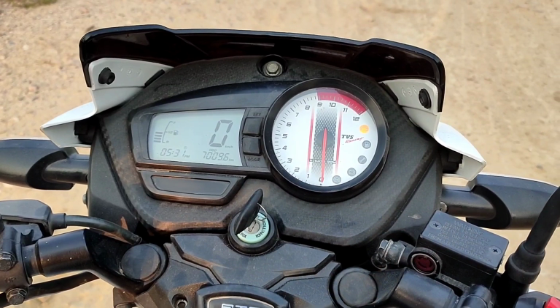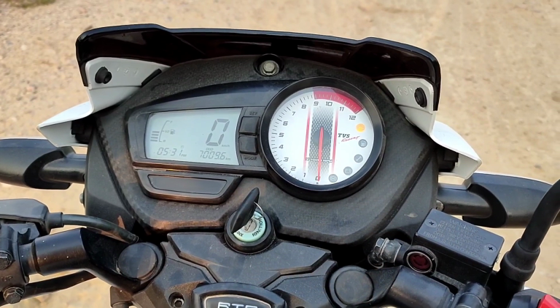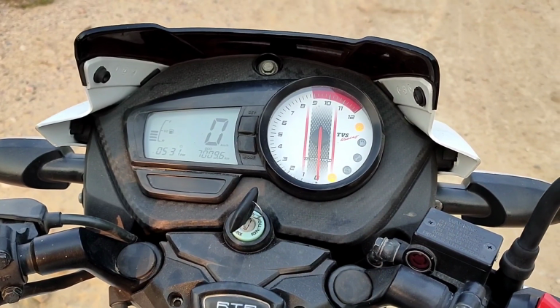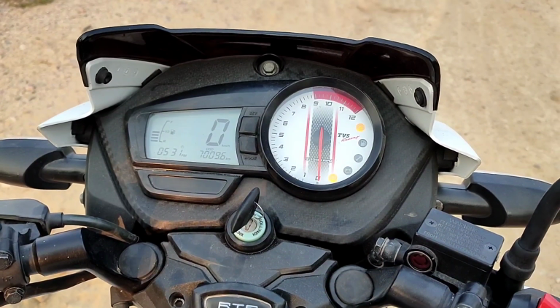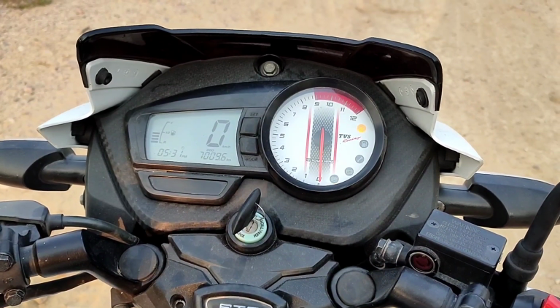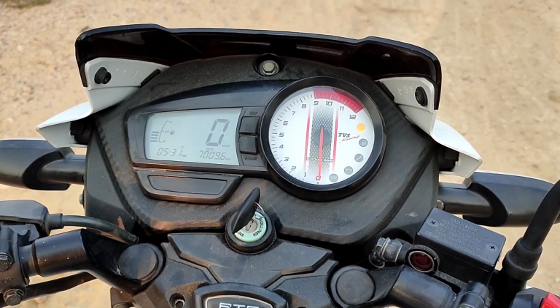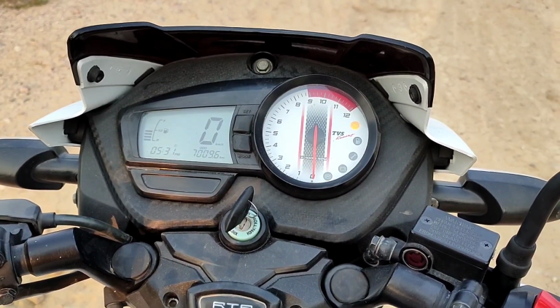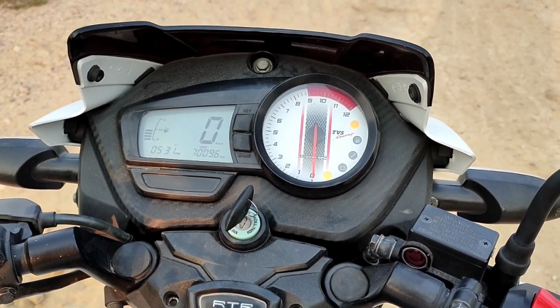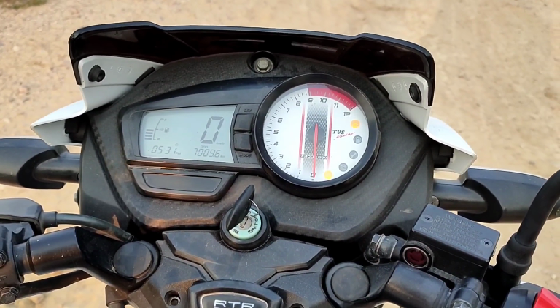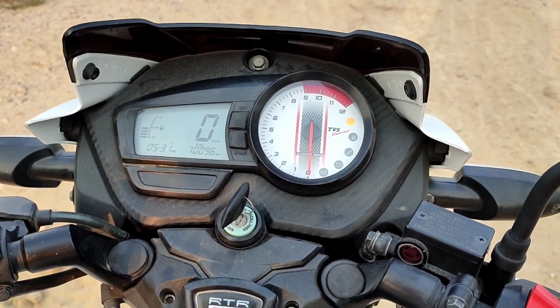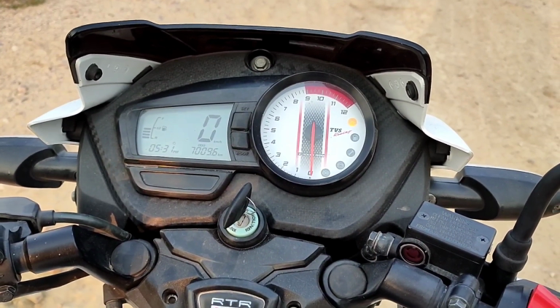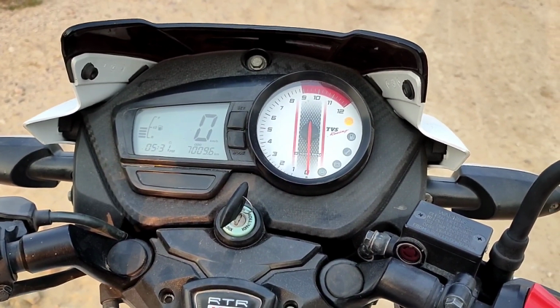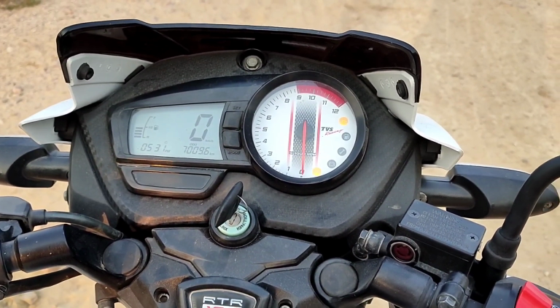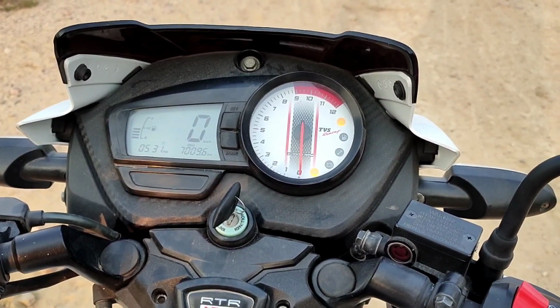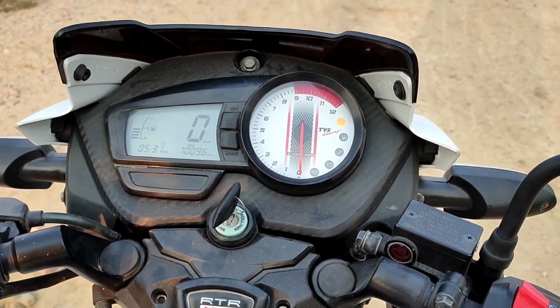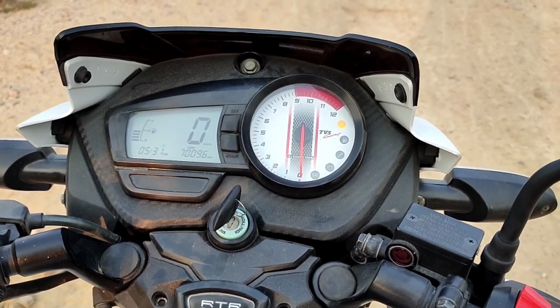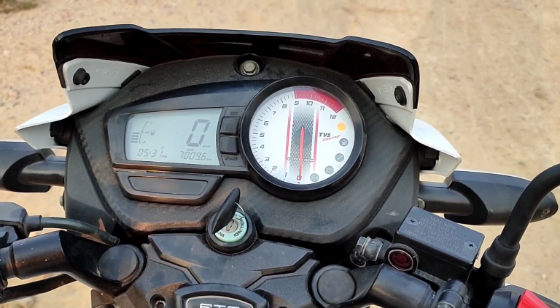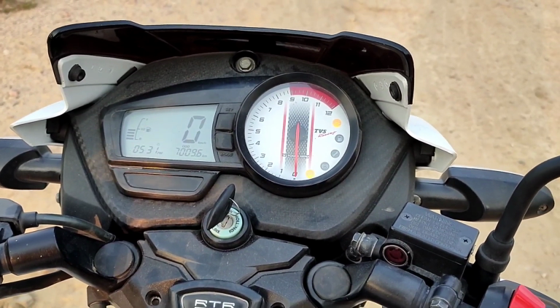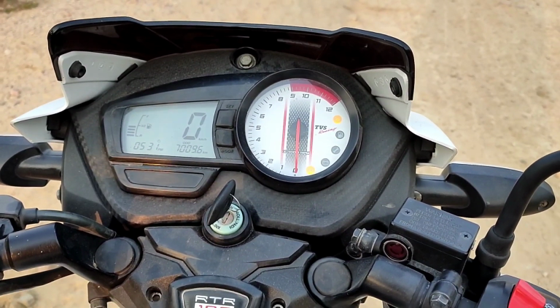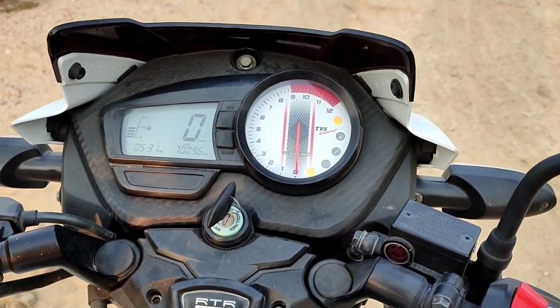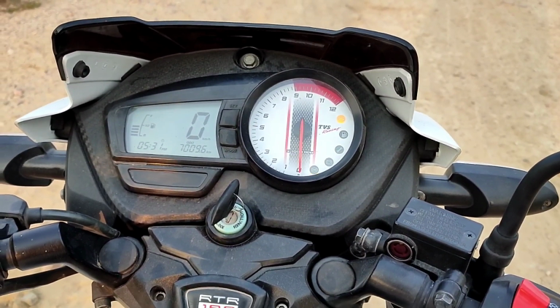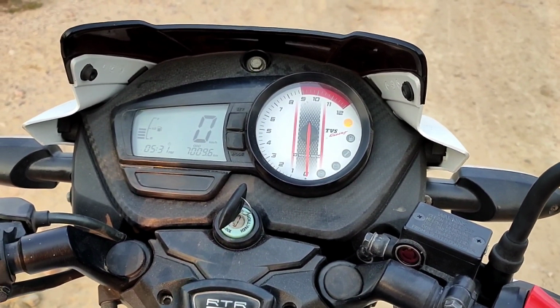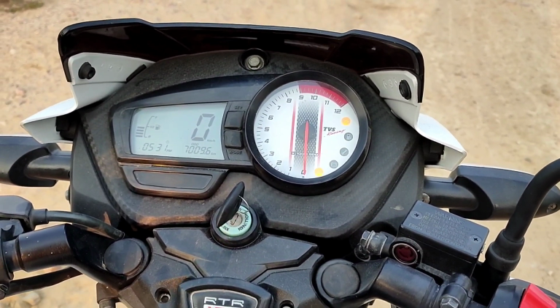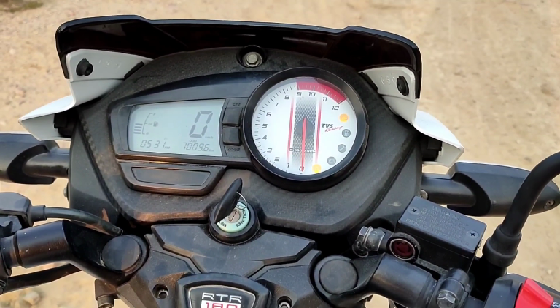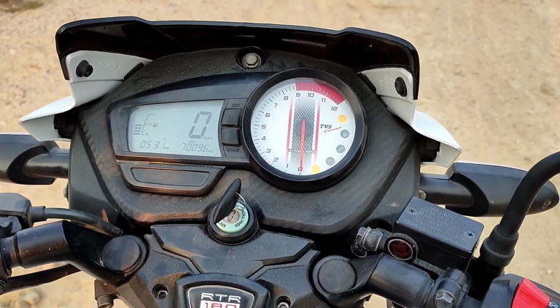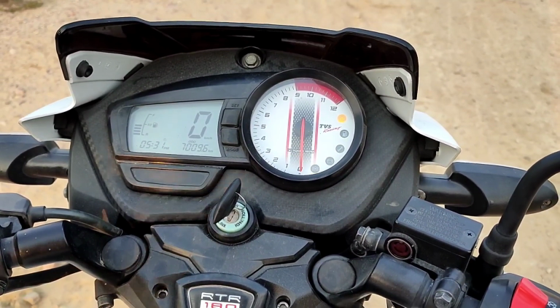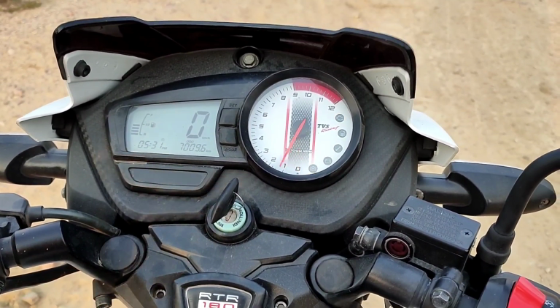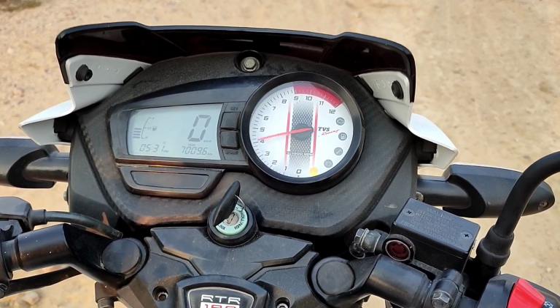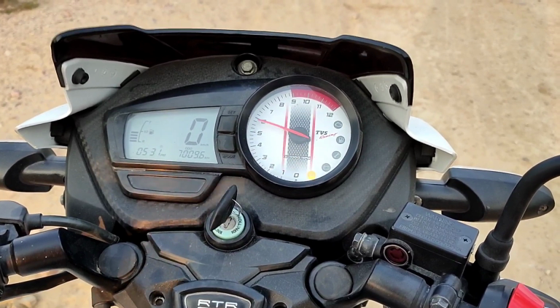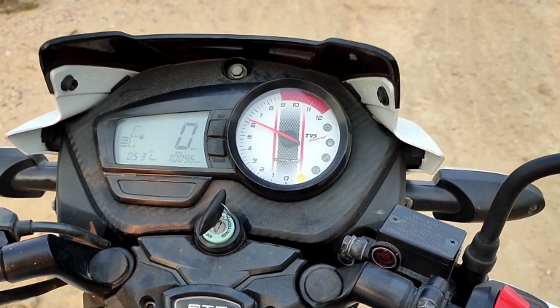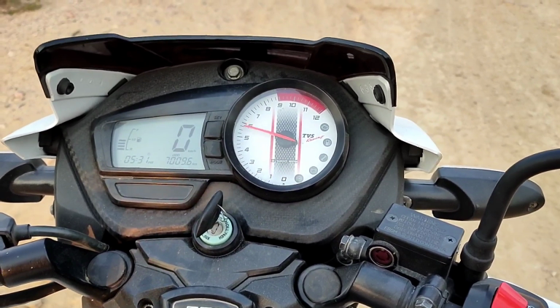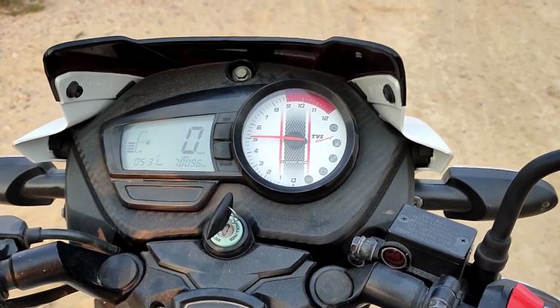Let's do the first gear test and see how much speed it can reach.